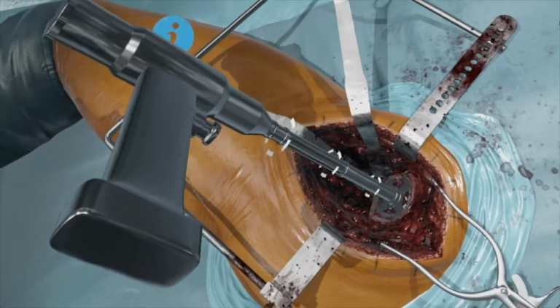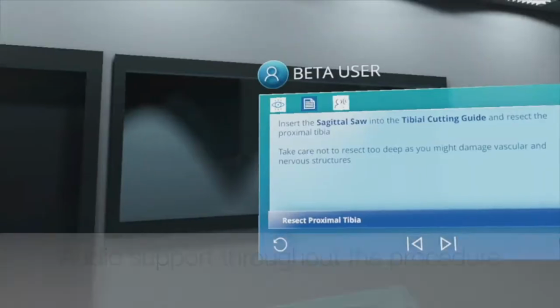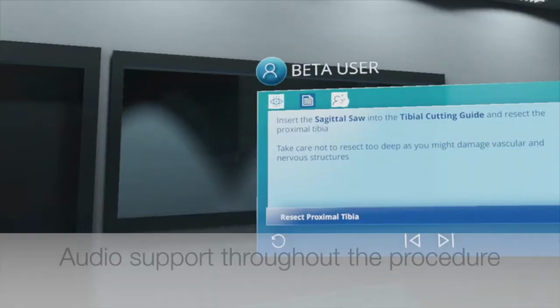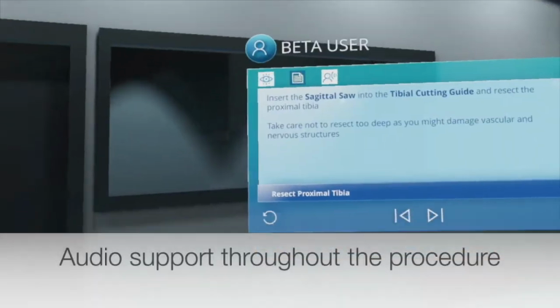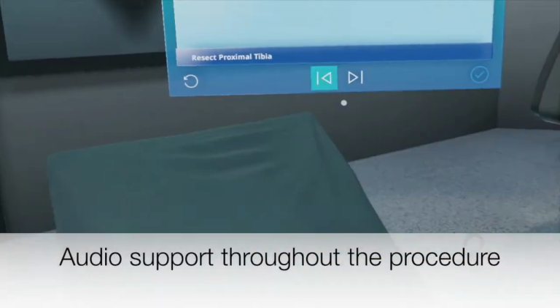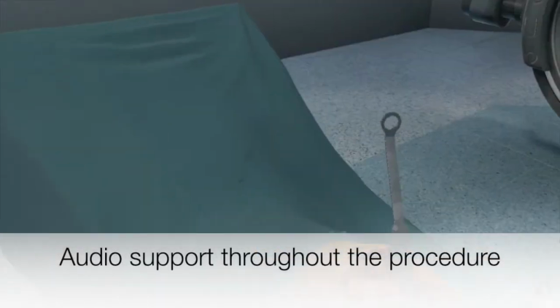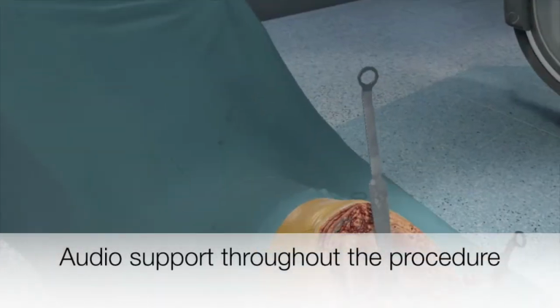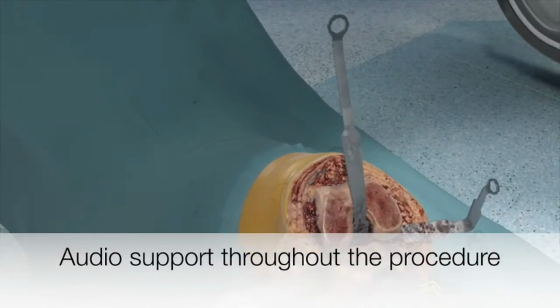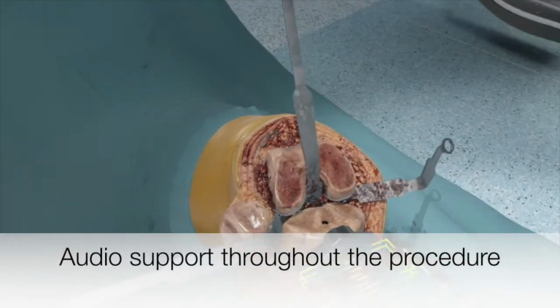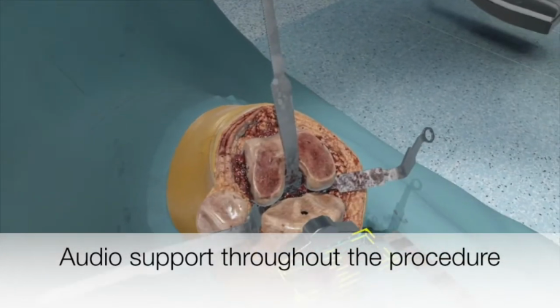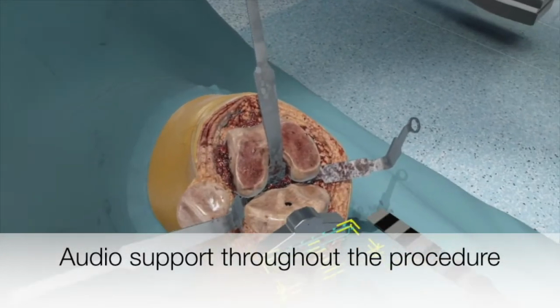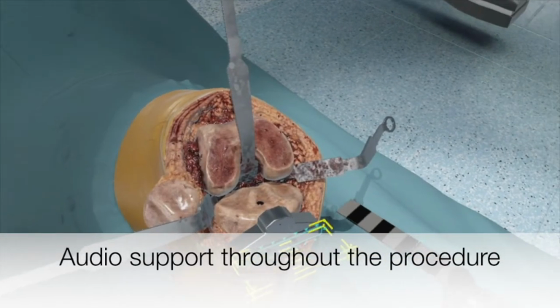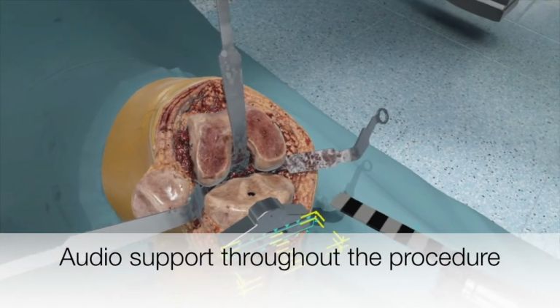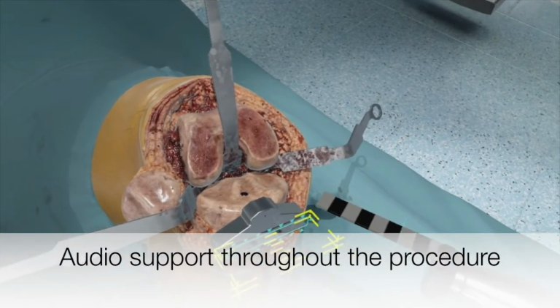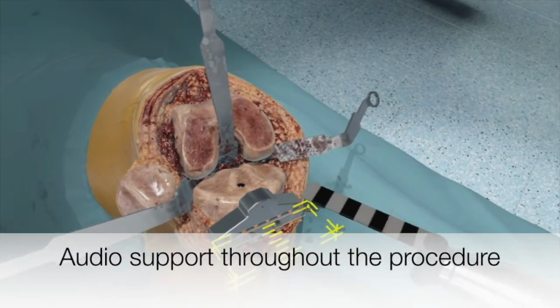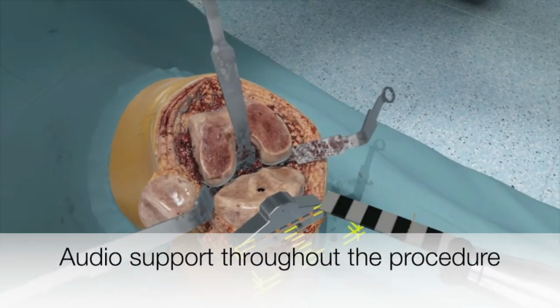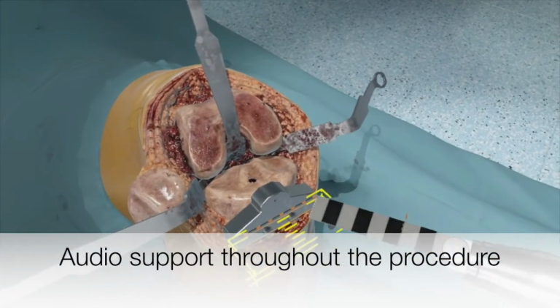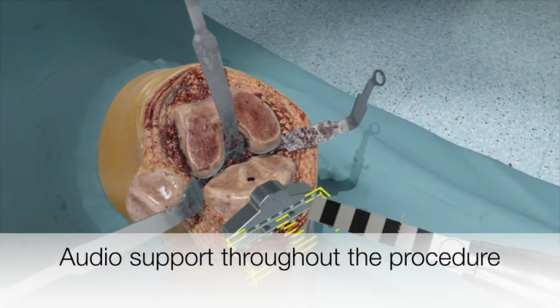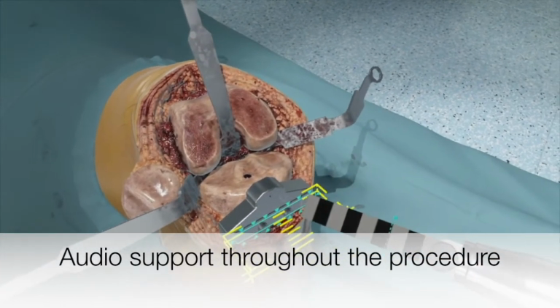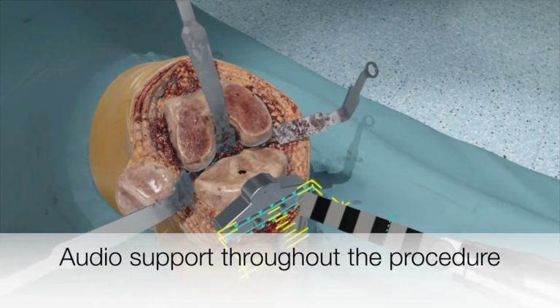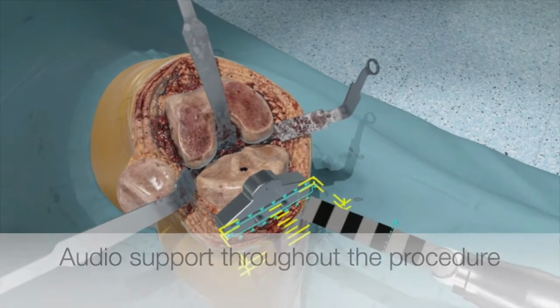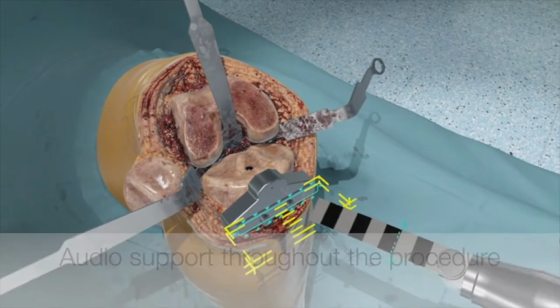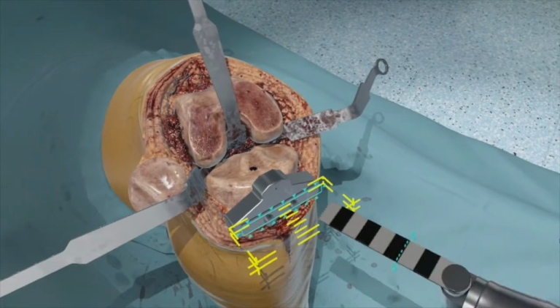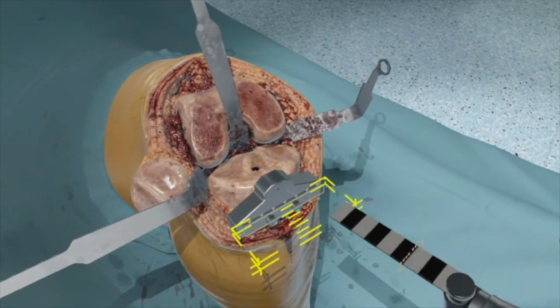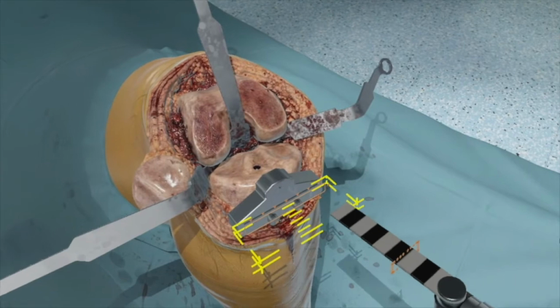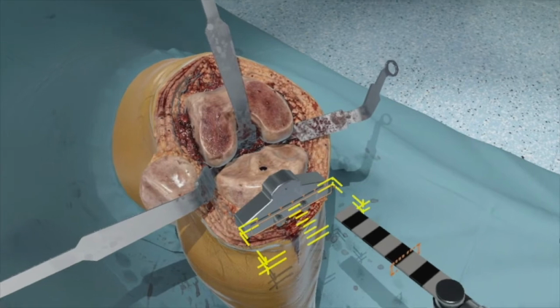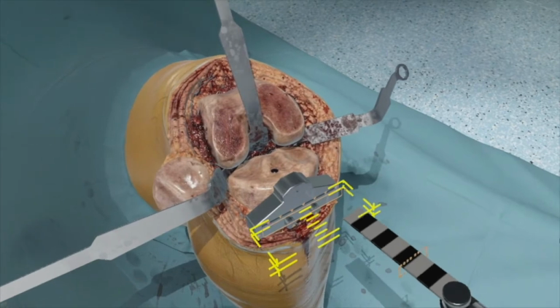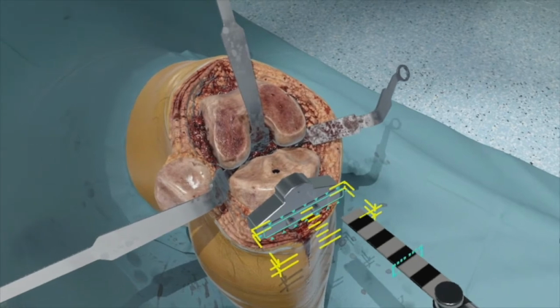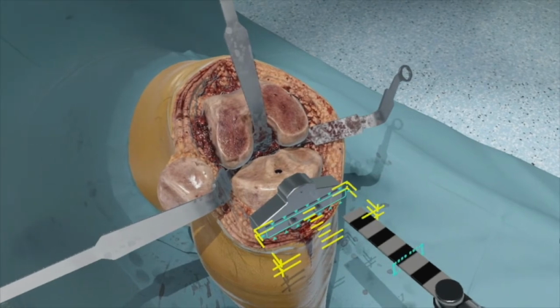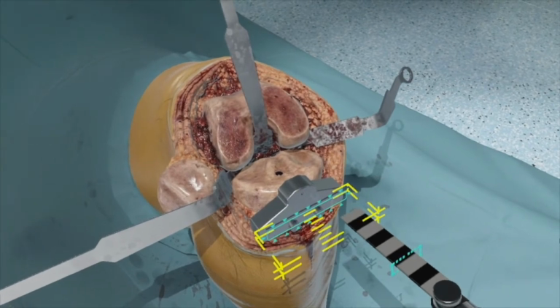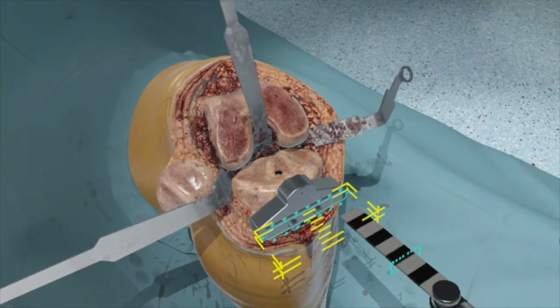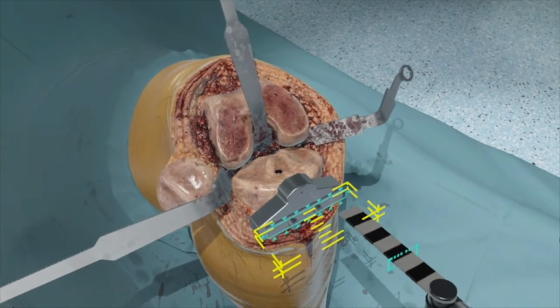Pay attention to the depth of your cut. Use the measurement lines on the sagittal saw to judge the depth.